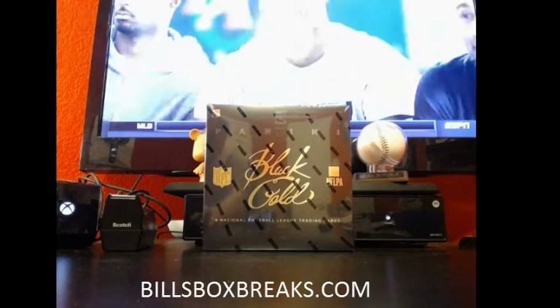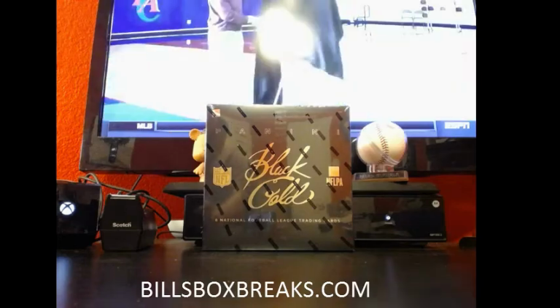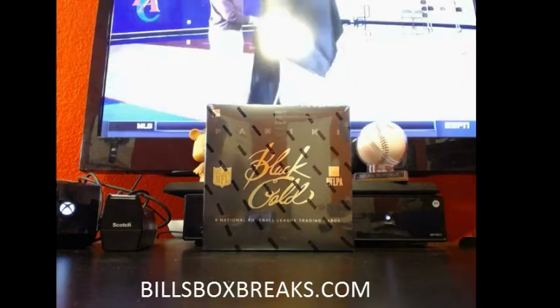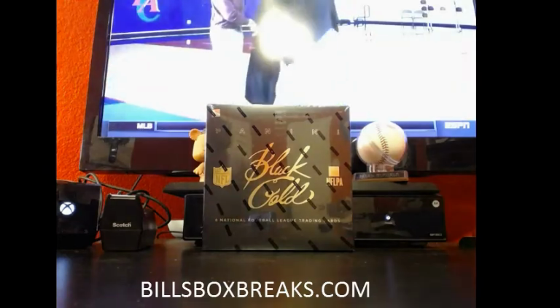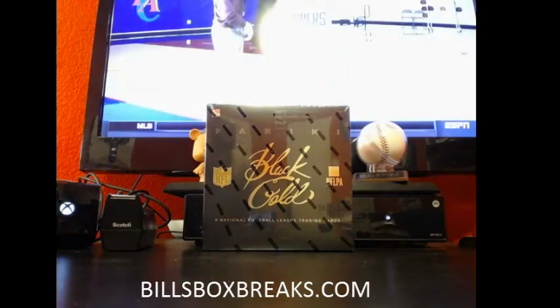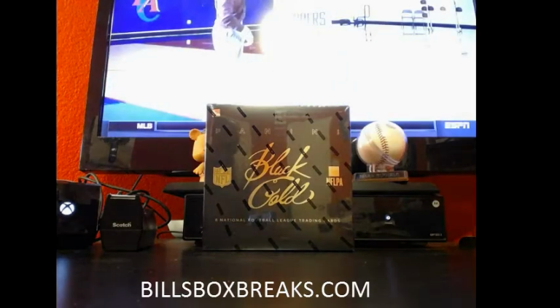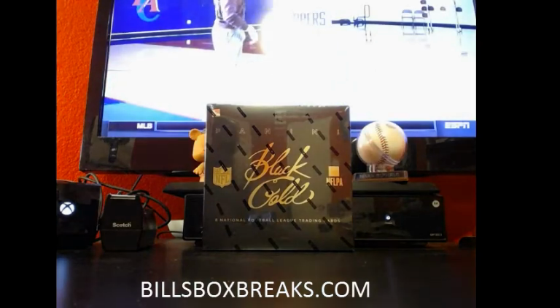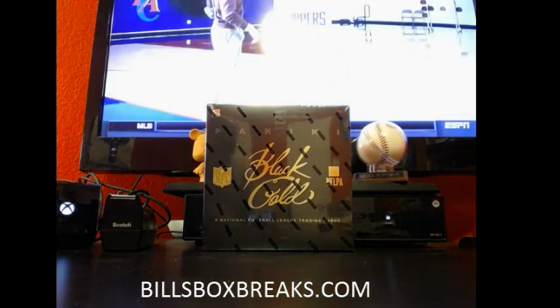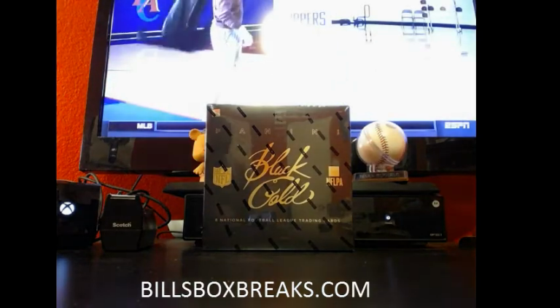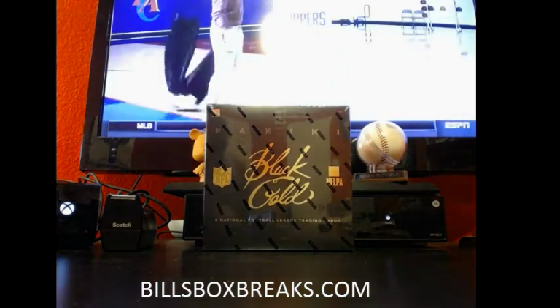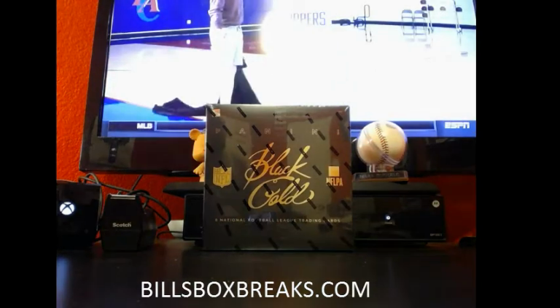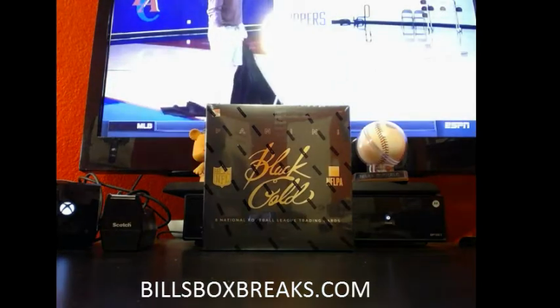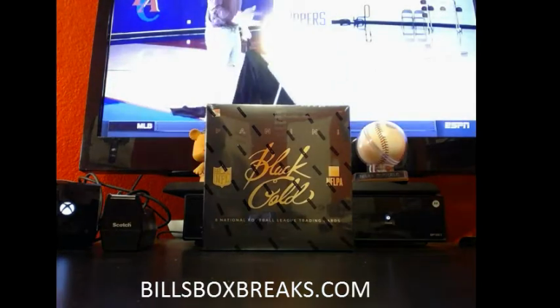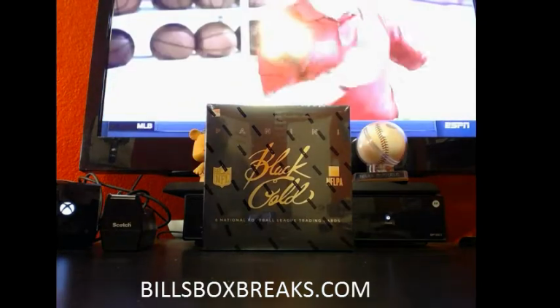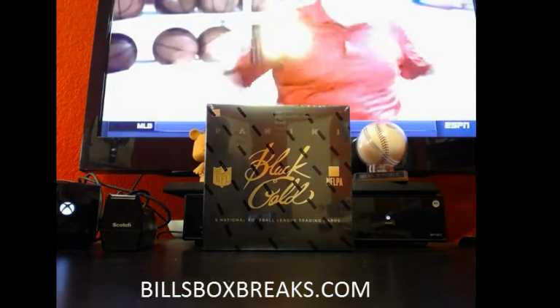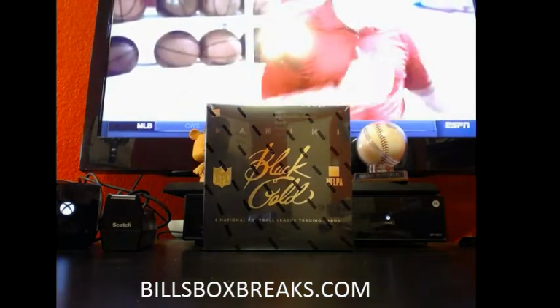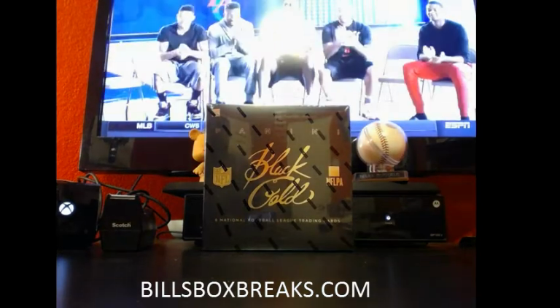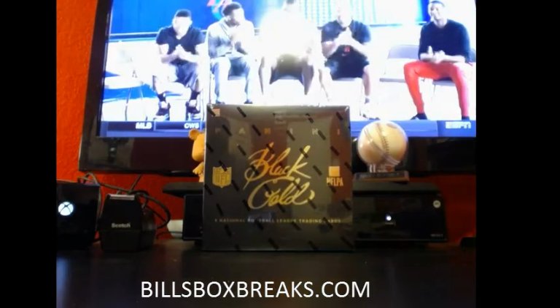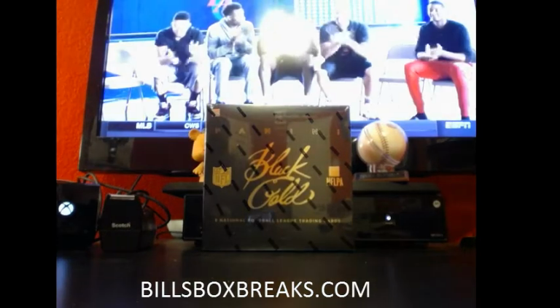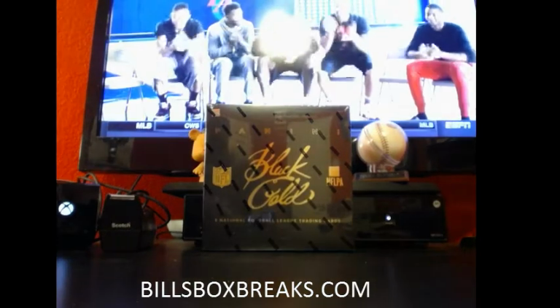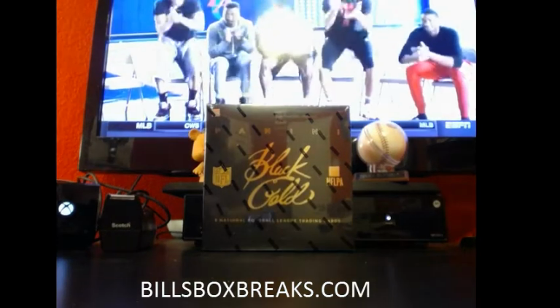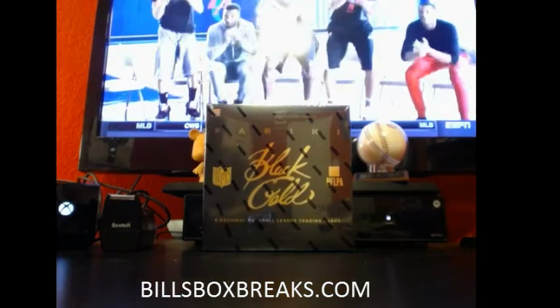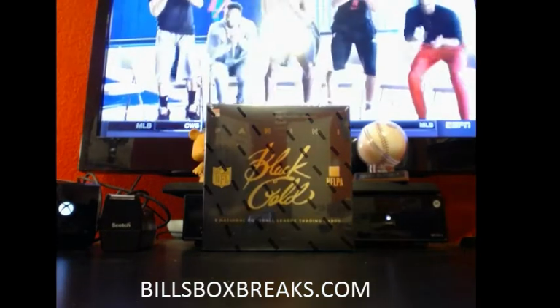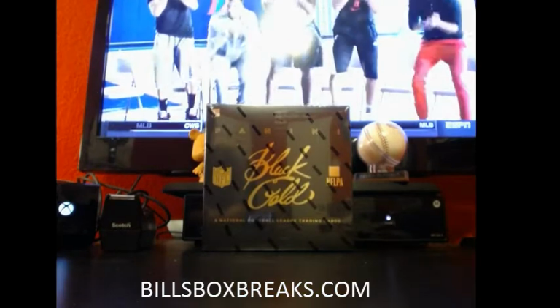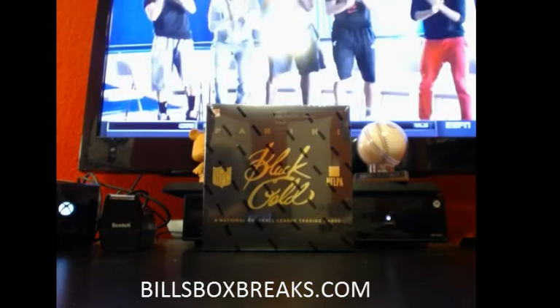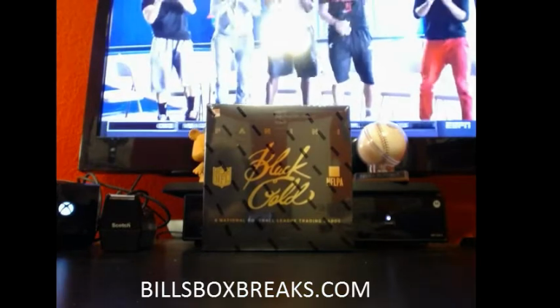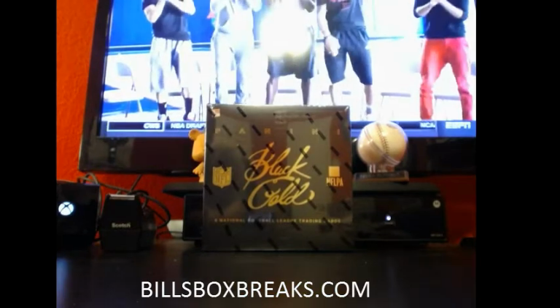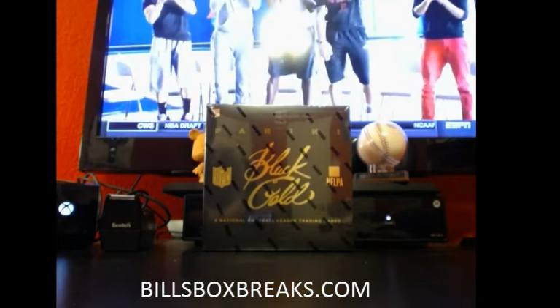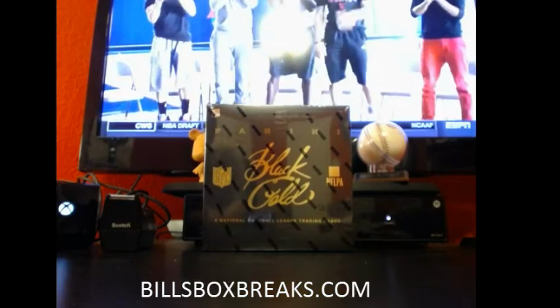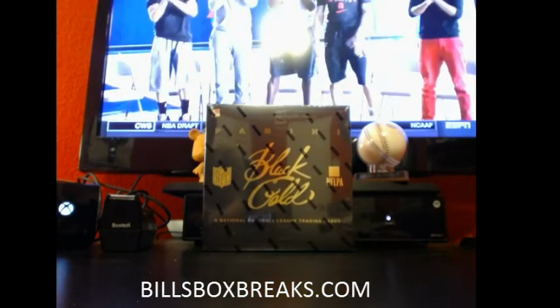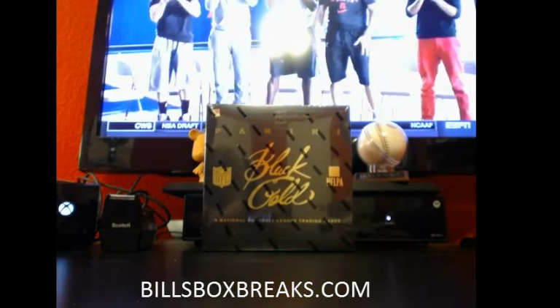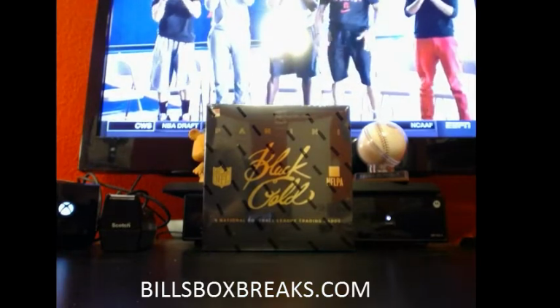Alright guys, Bill from BillsBoxBreaks.com. We're doing box number 8, eBay style, 2014, a black and gold football one.